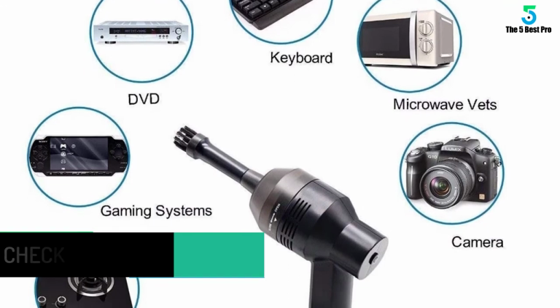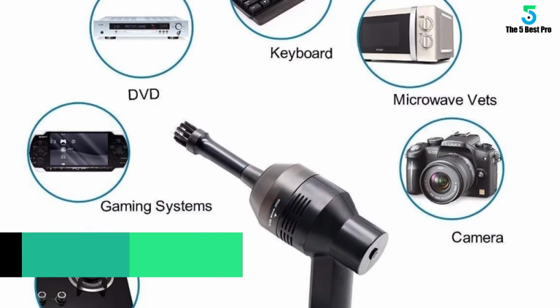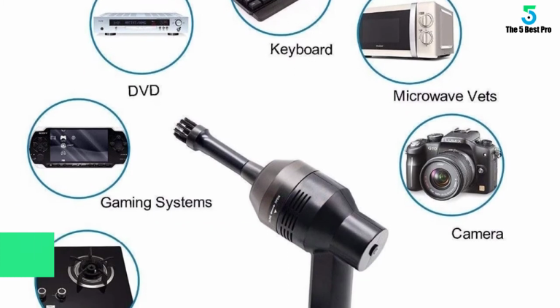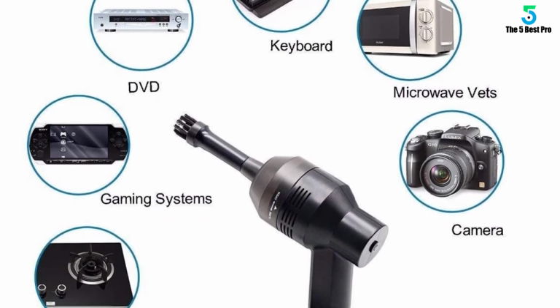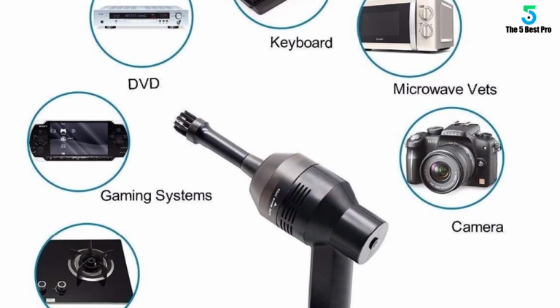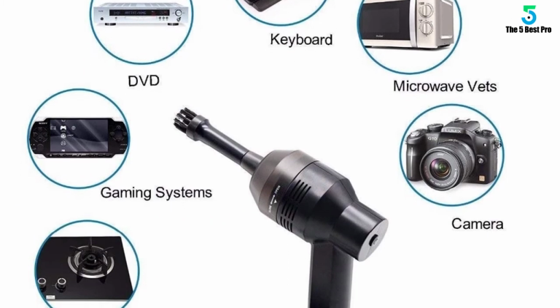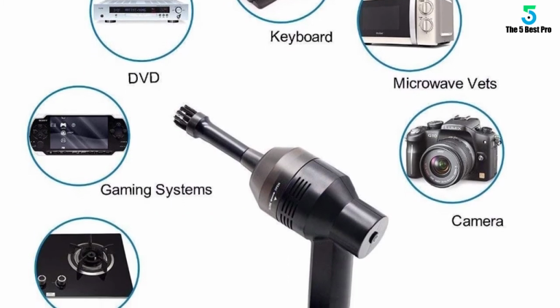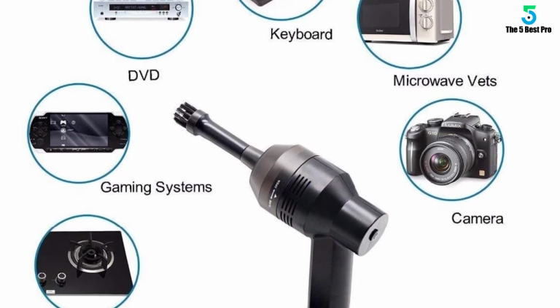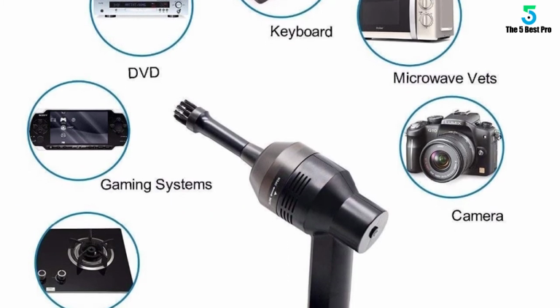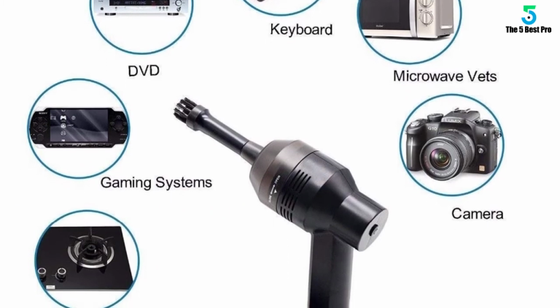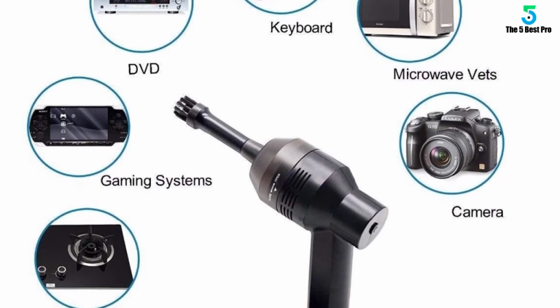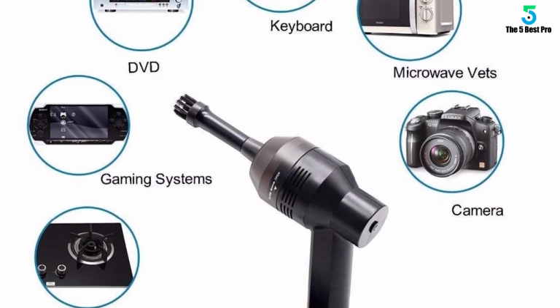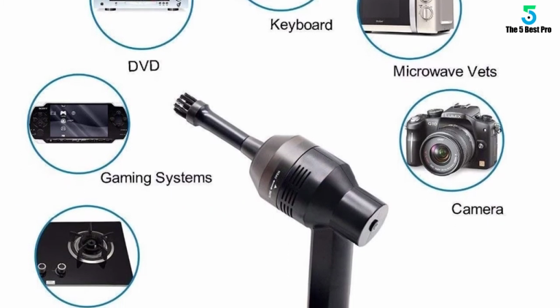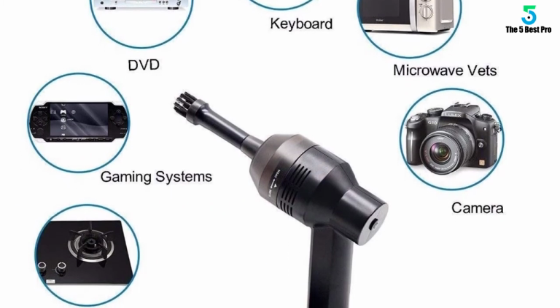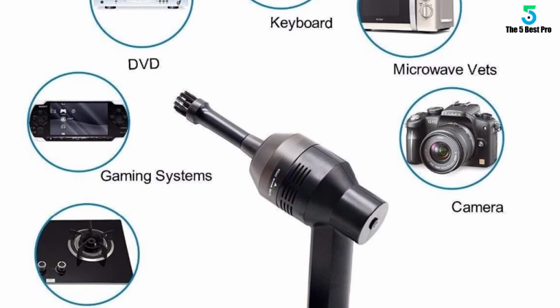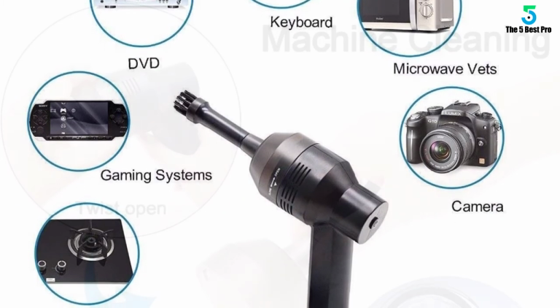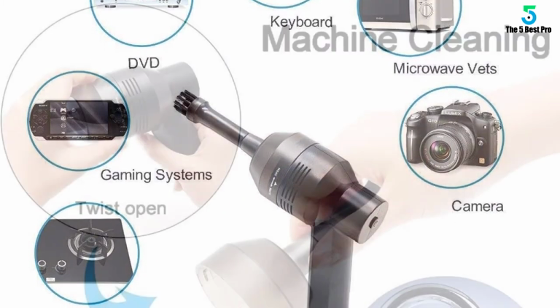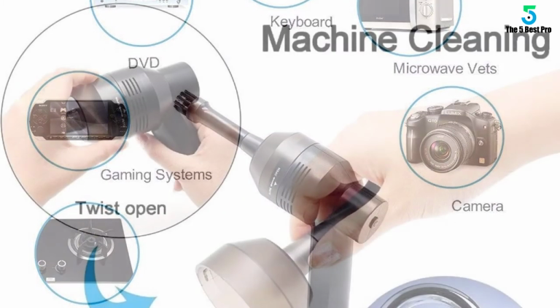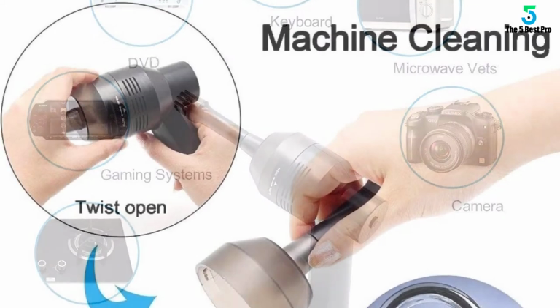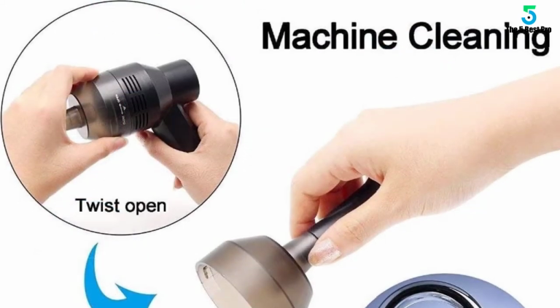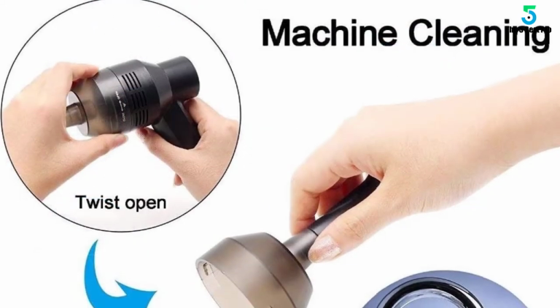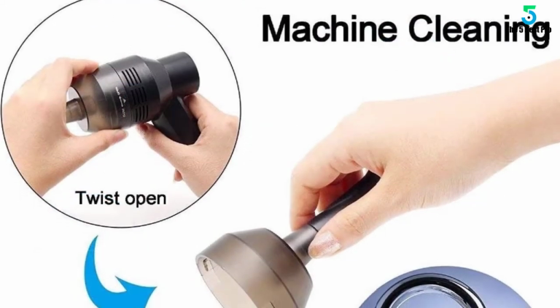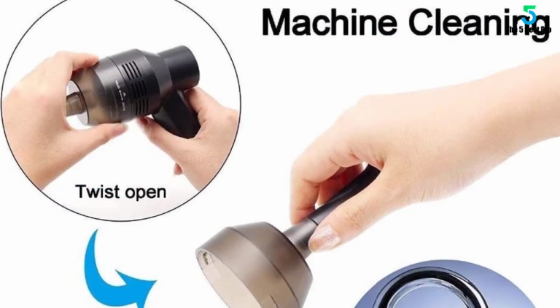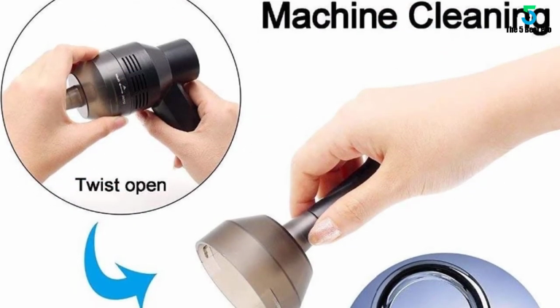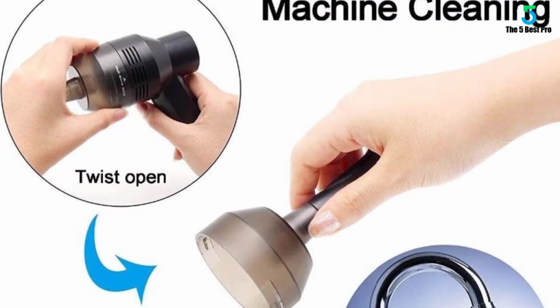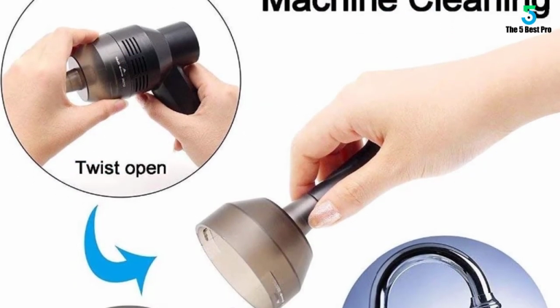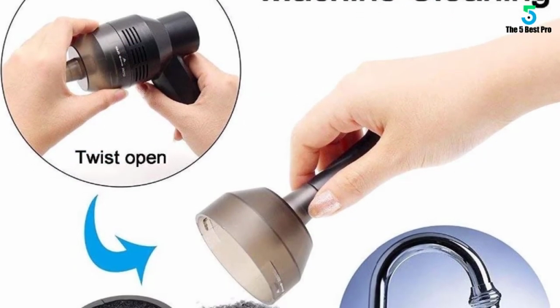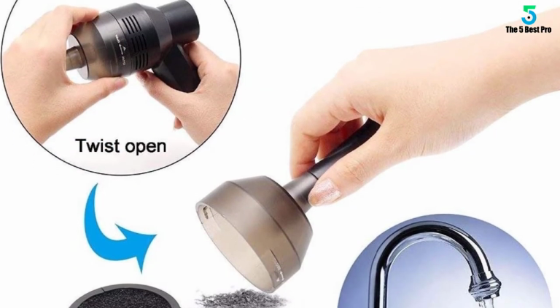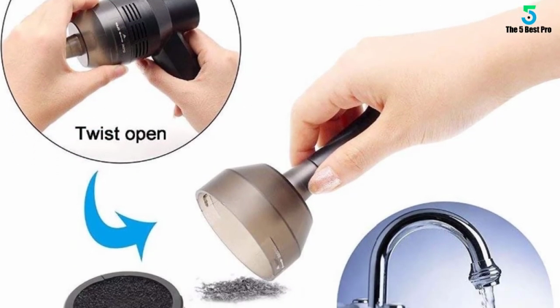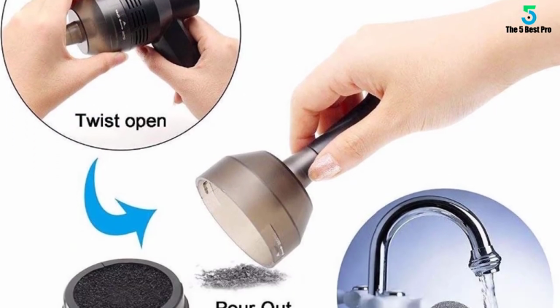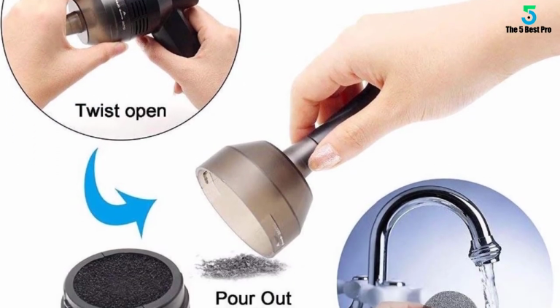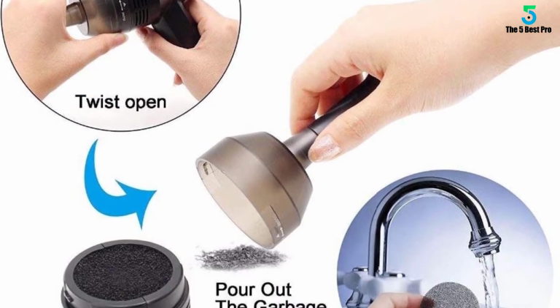Simply to use — only connect the vacuum to the USB port of your laptop or computer. No external power source required.